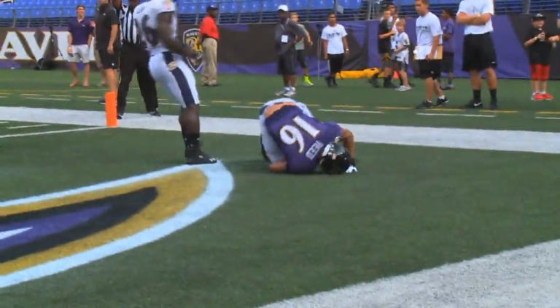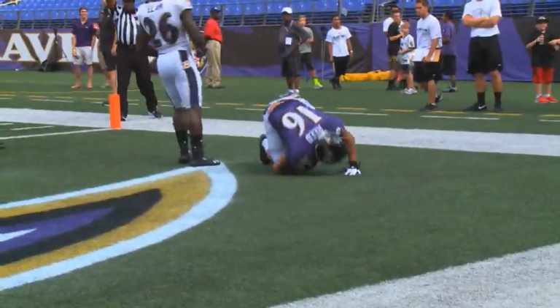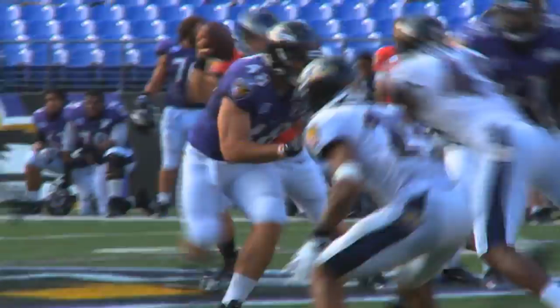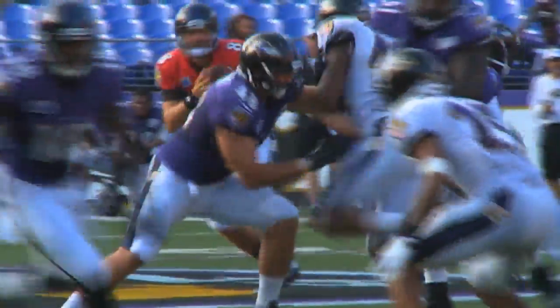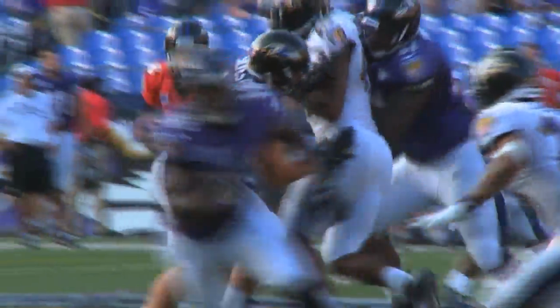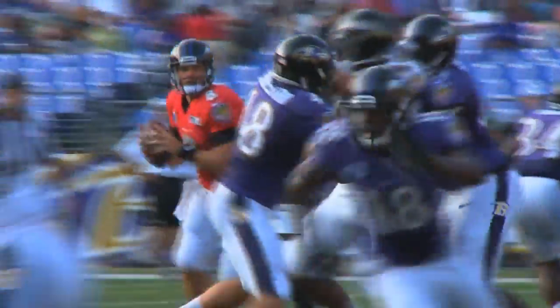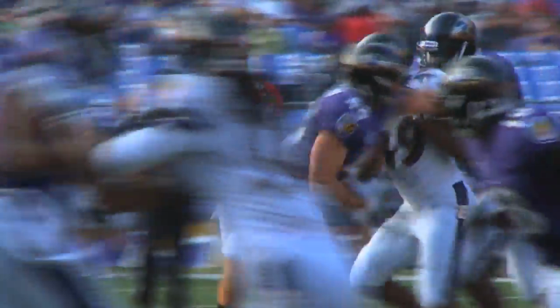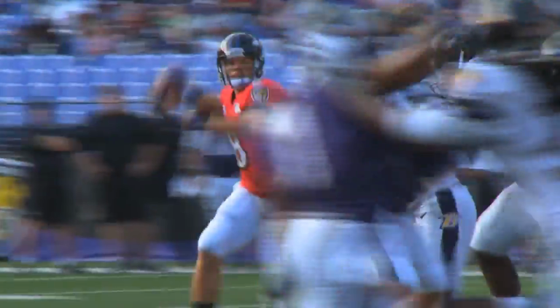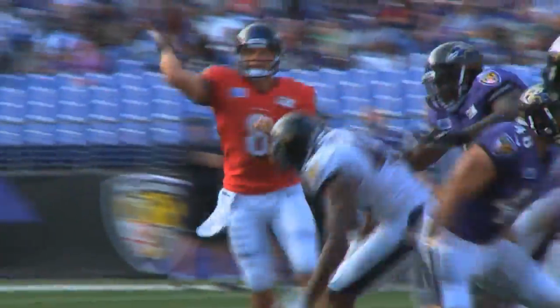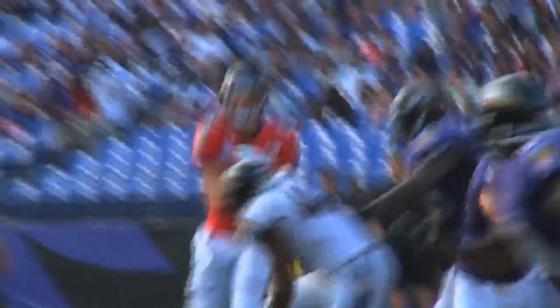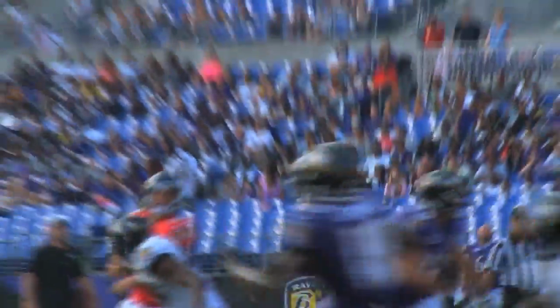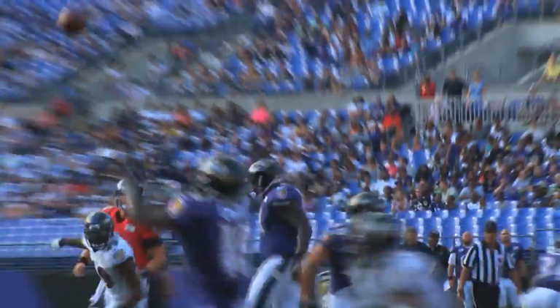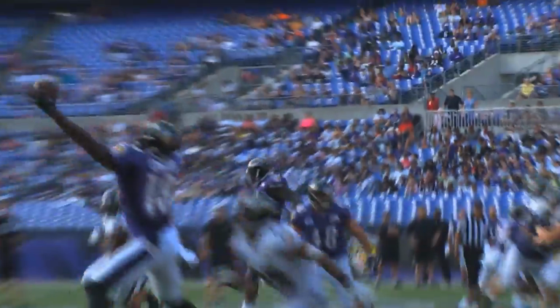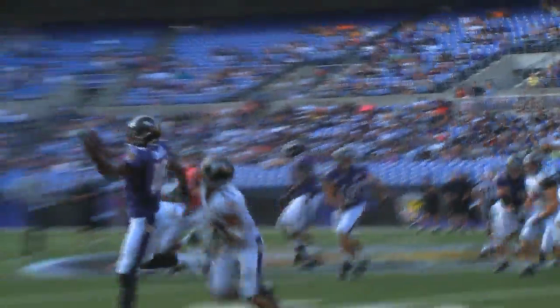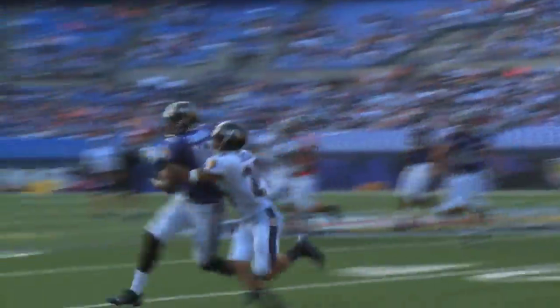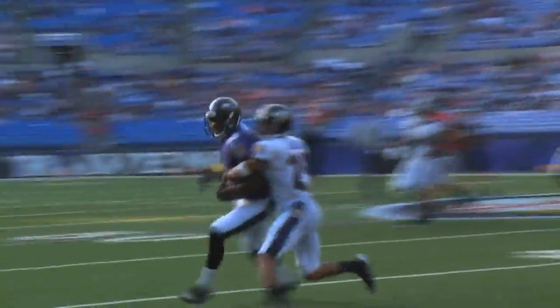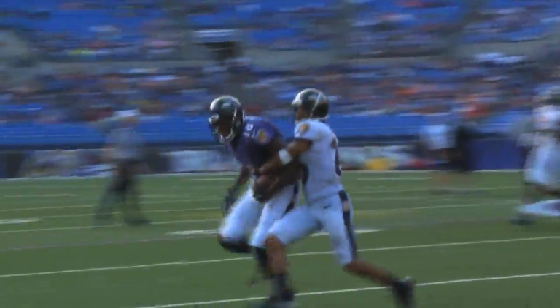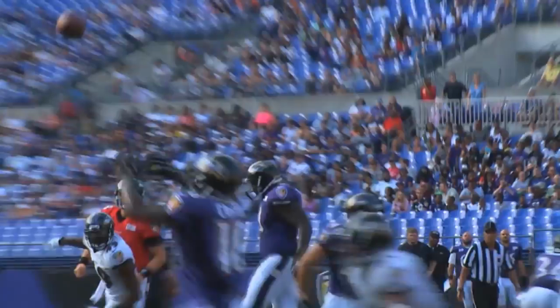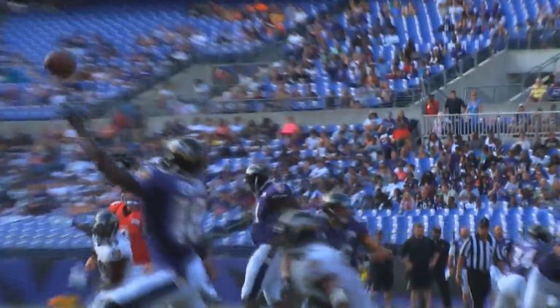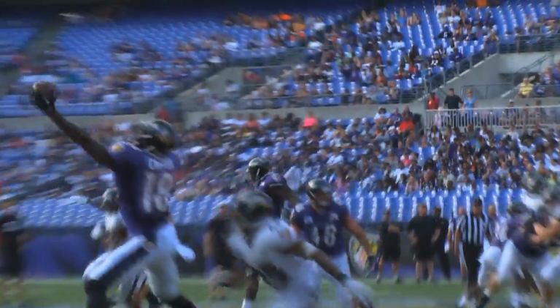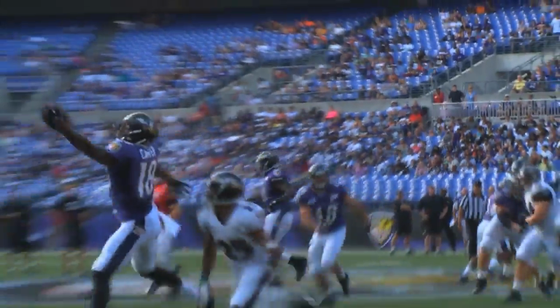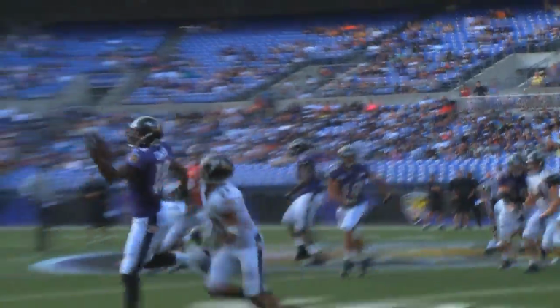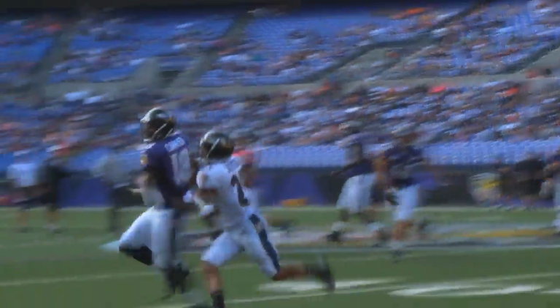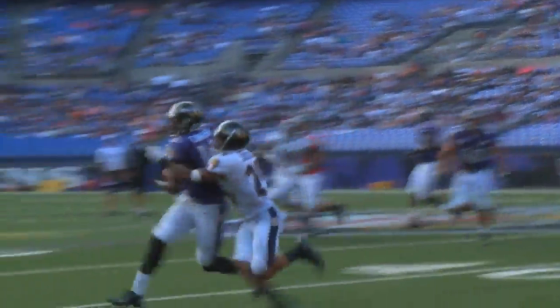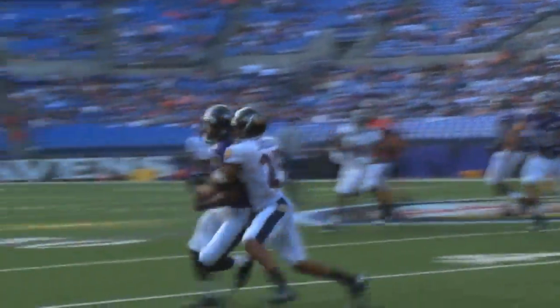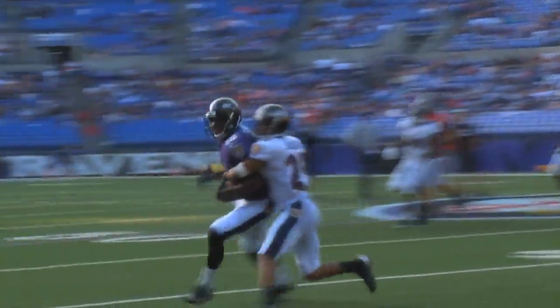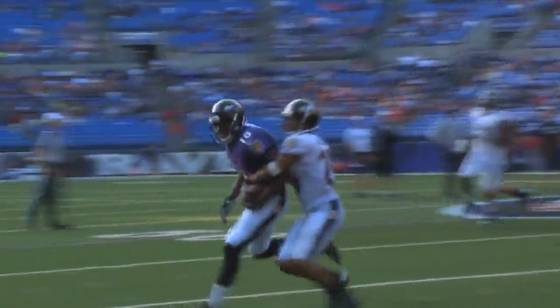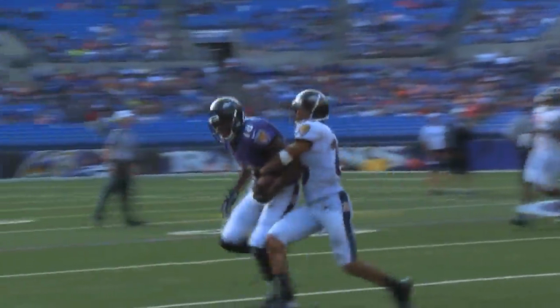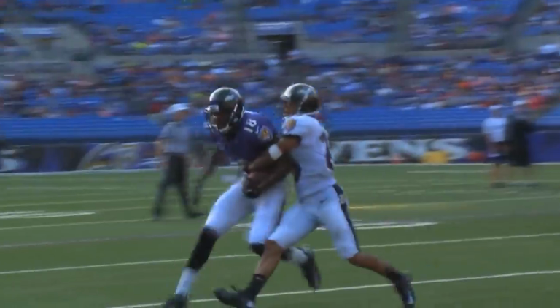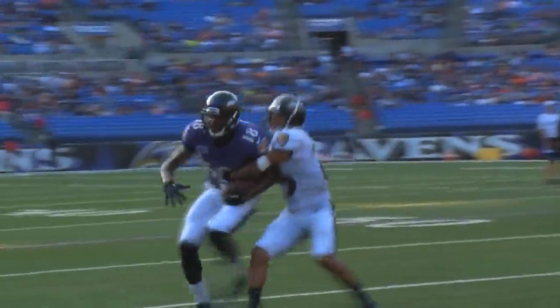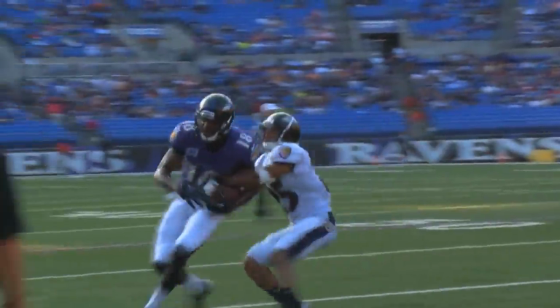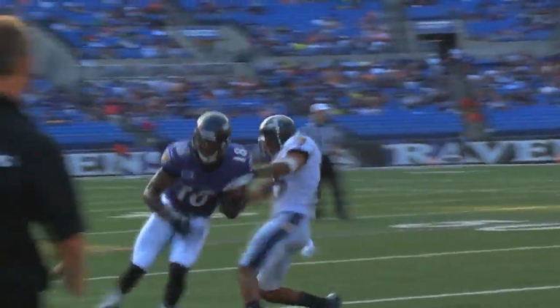Rookie receiver Shaw Carter also had a nice day. Here he makes an impressive one-handed catch with Asa Jackson in coverage.